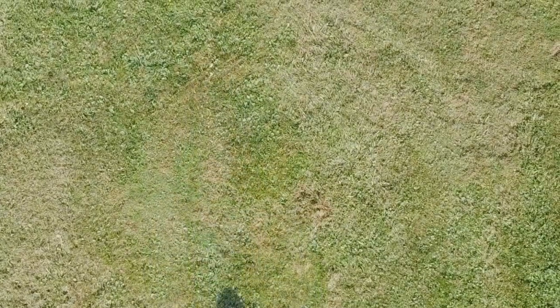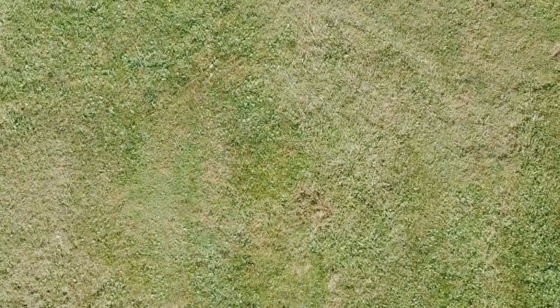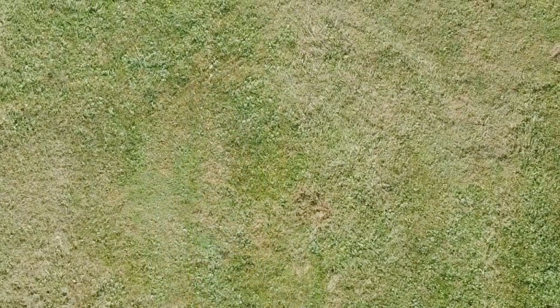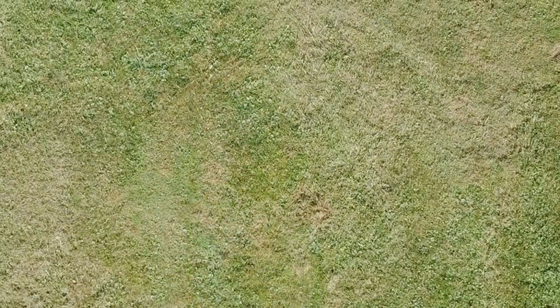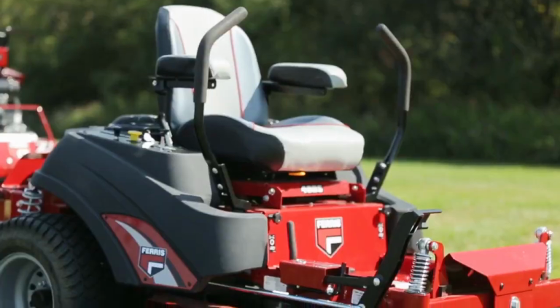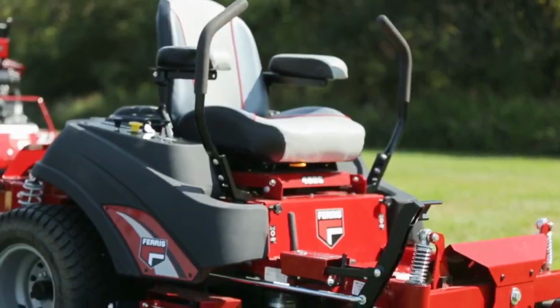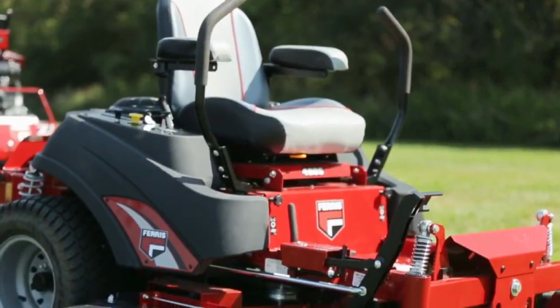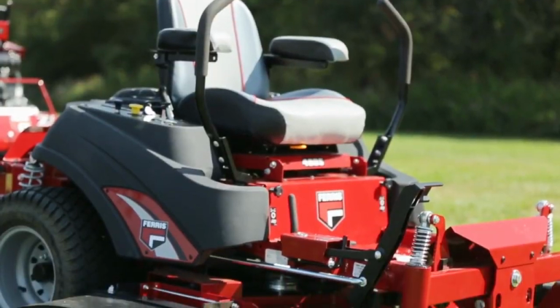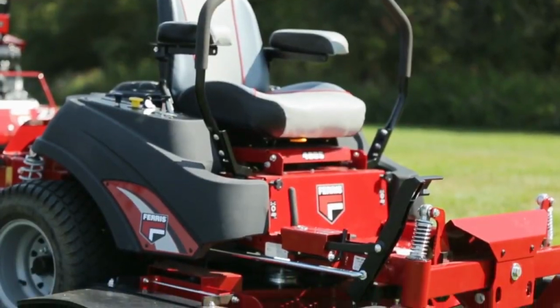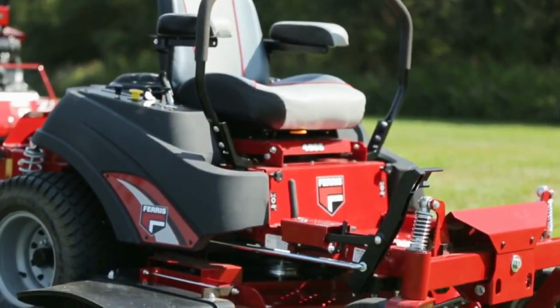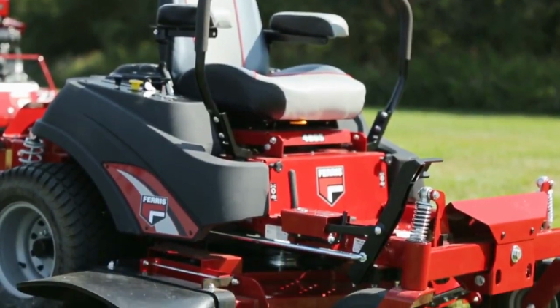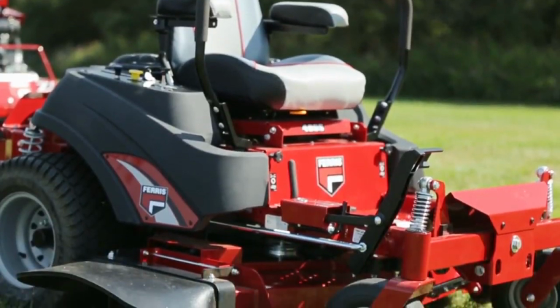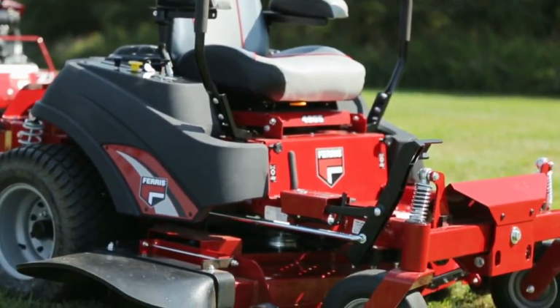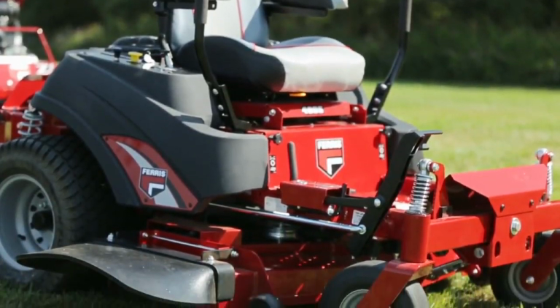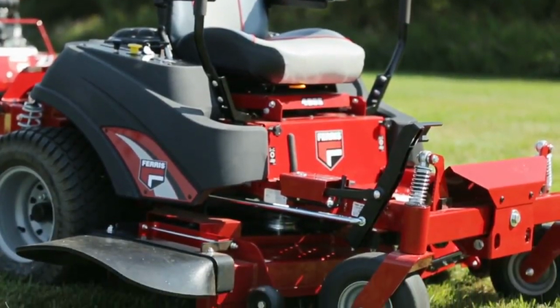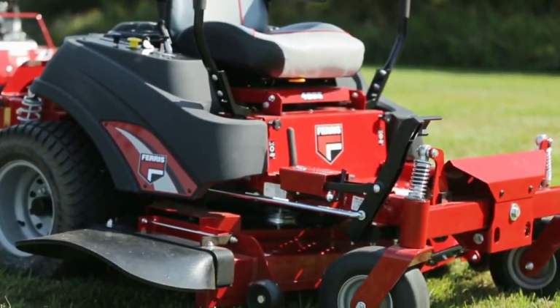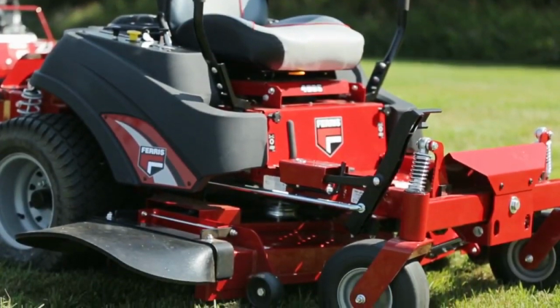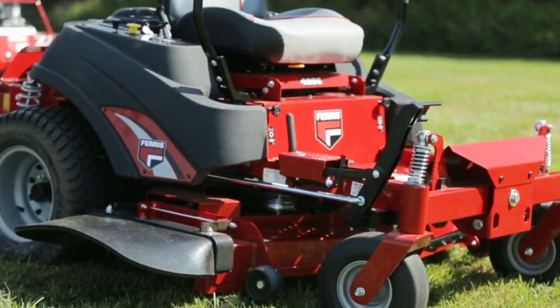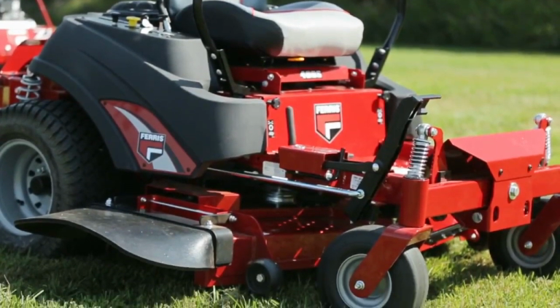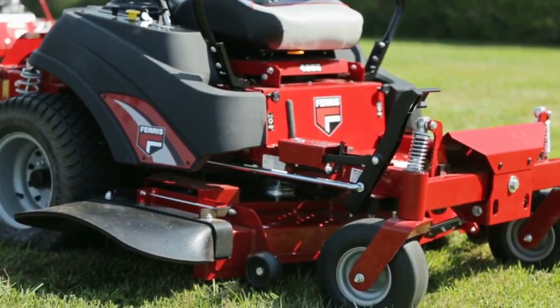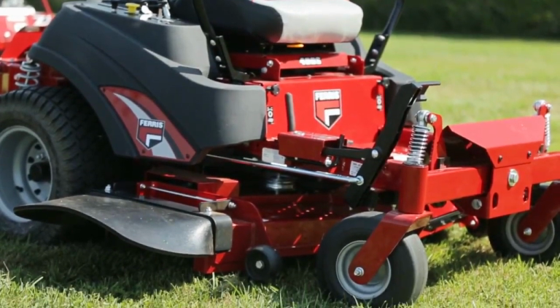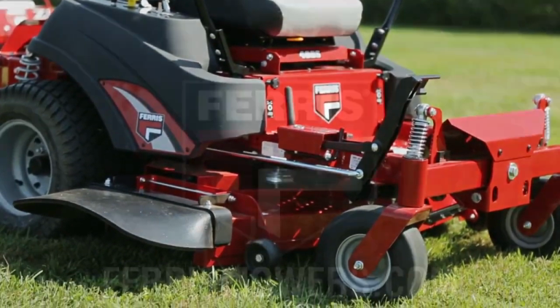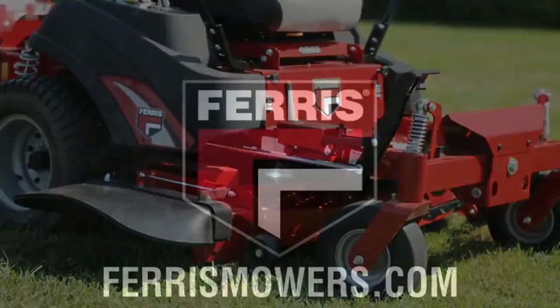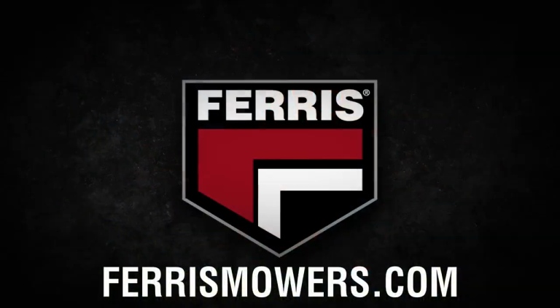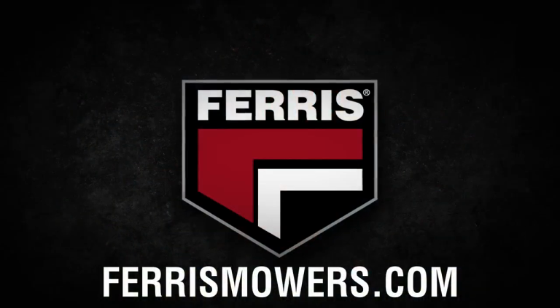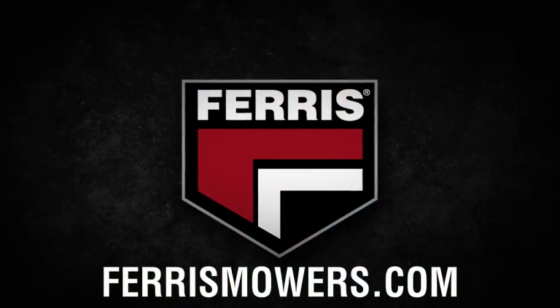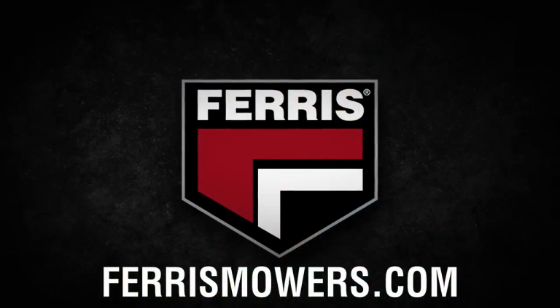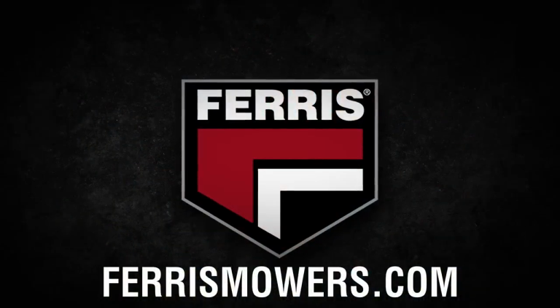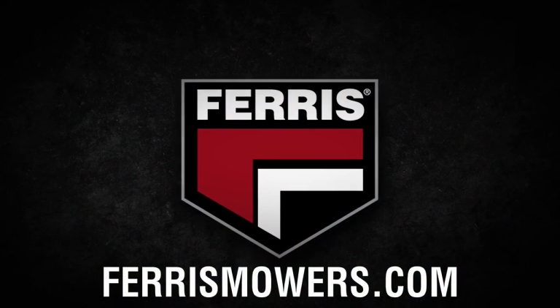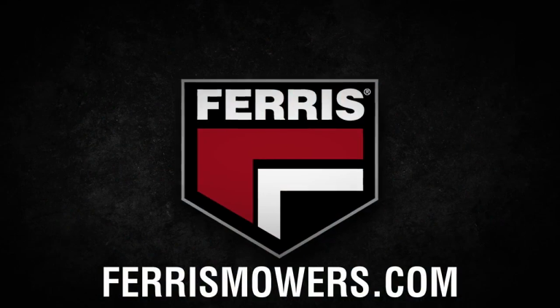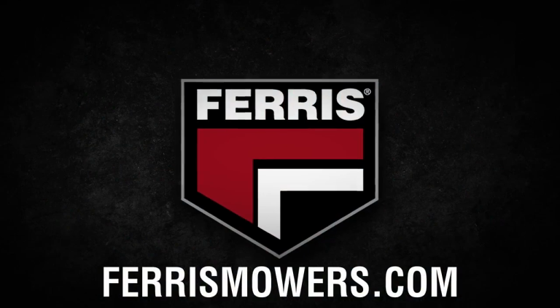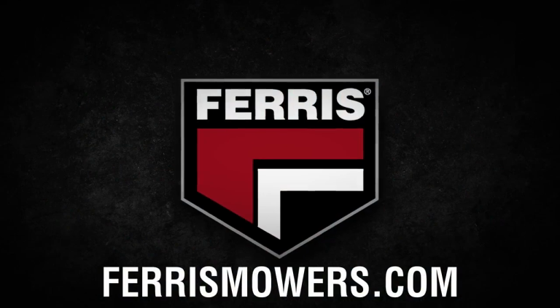To see it for yourself, find your local Ferris dealer at FerrisMowers.com.